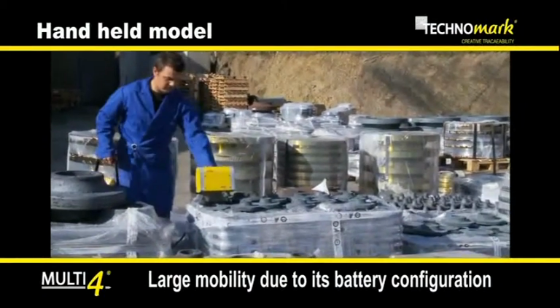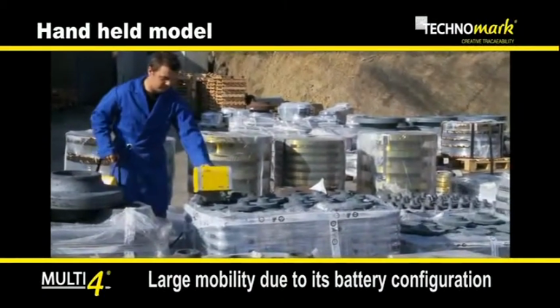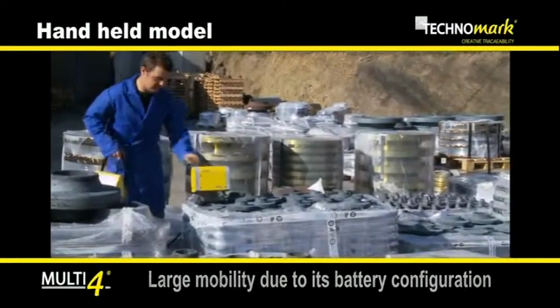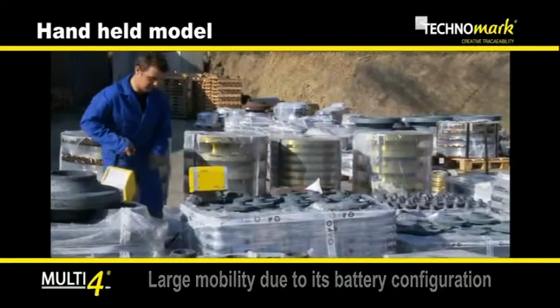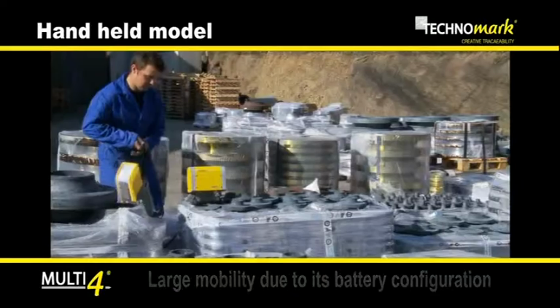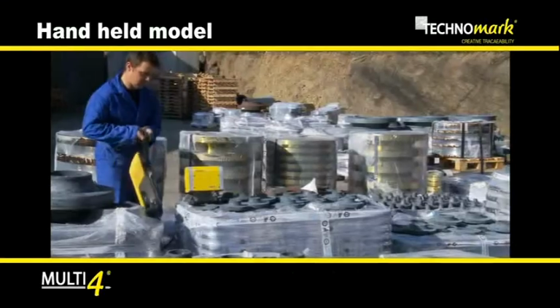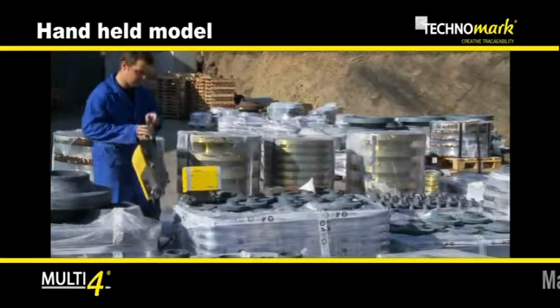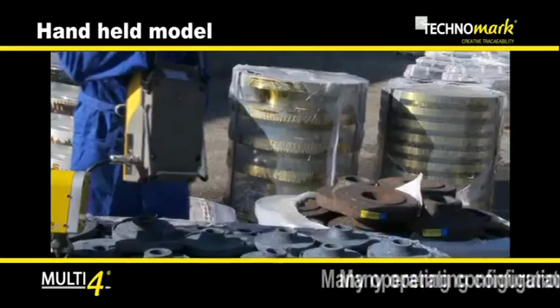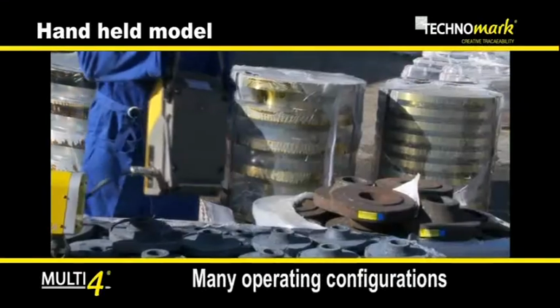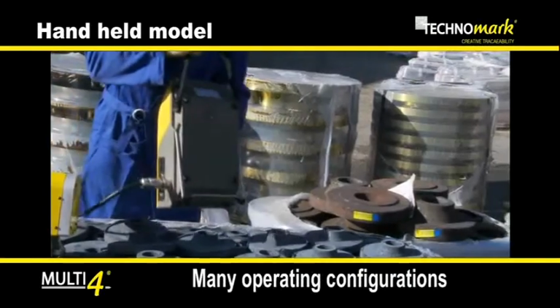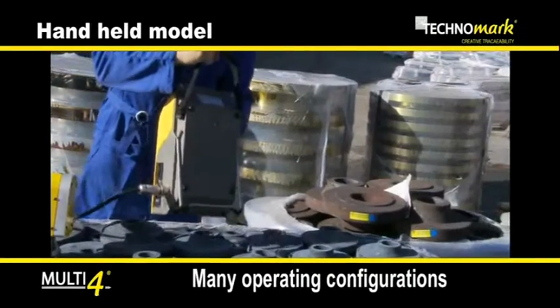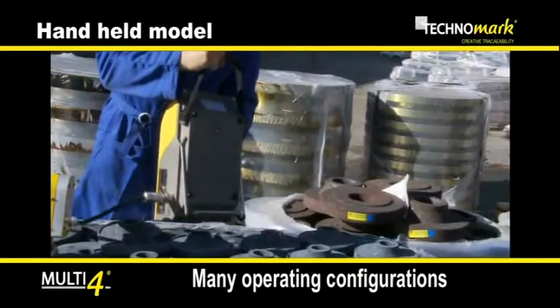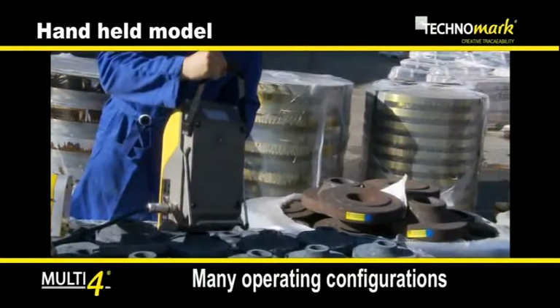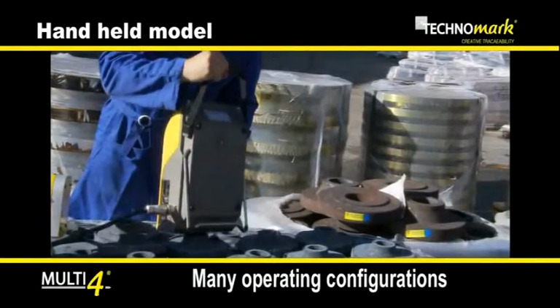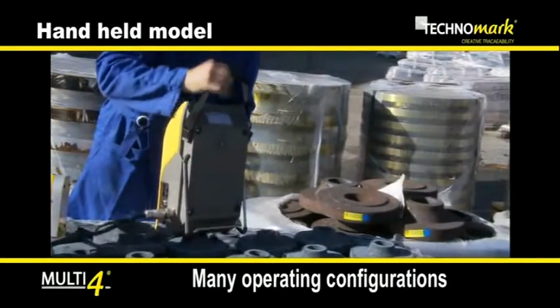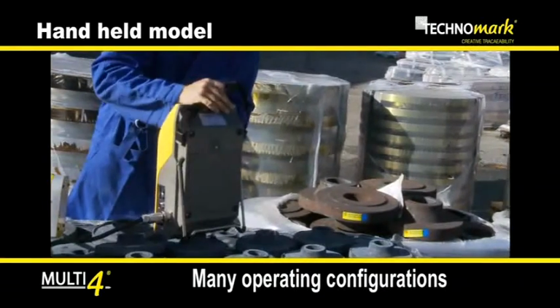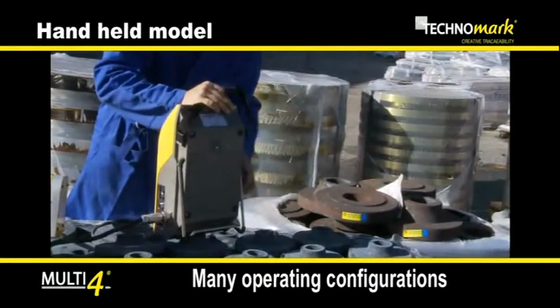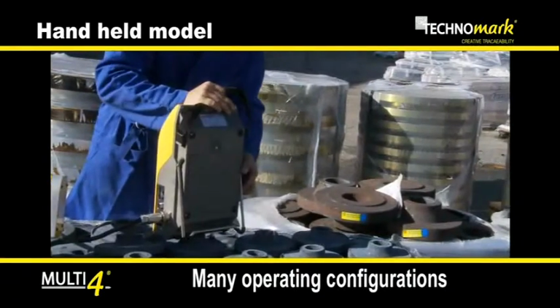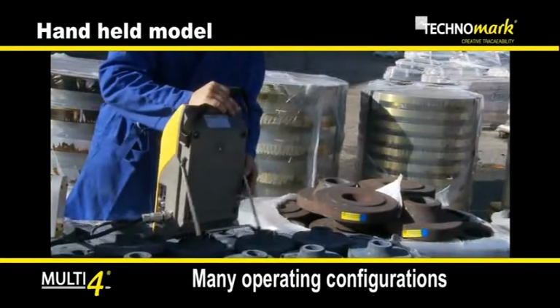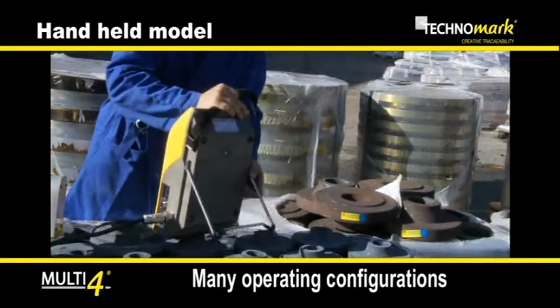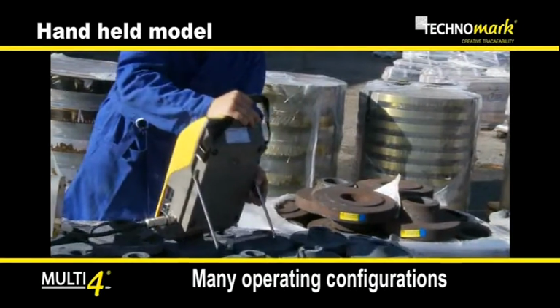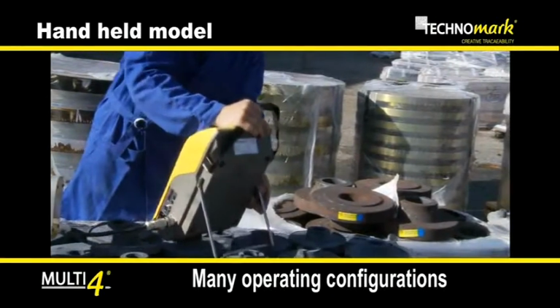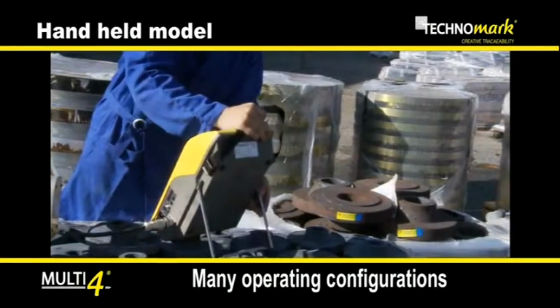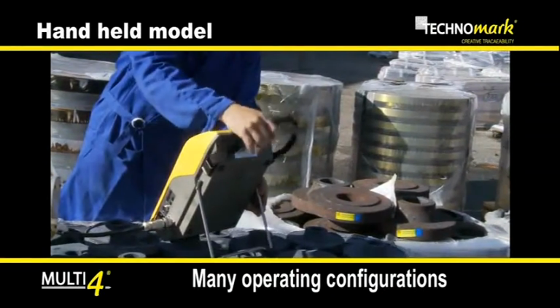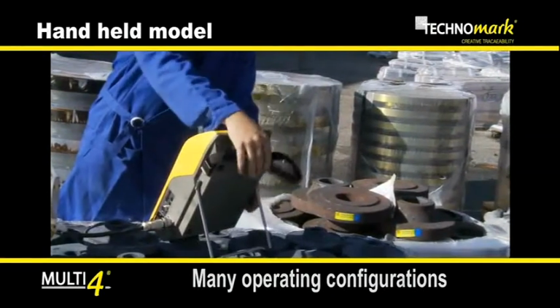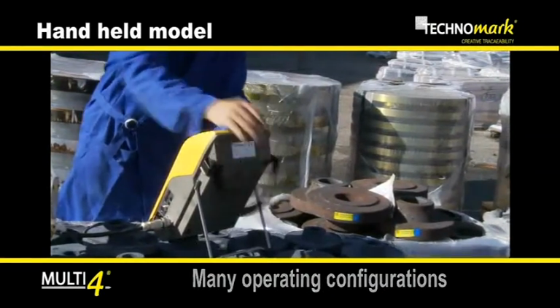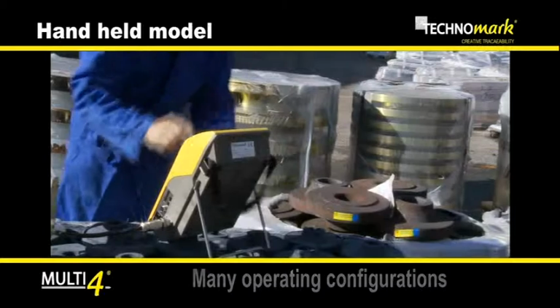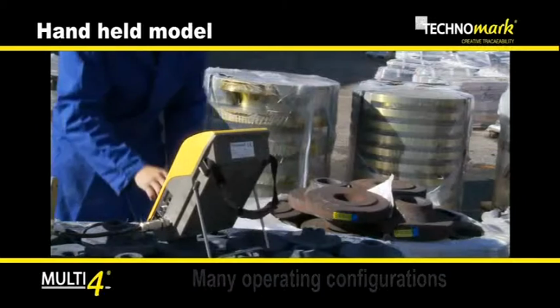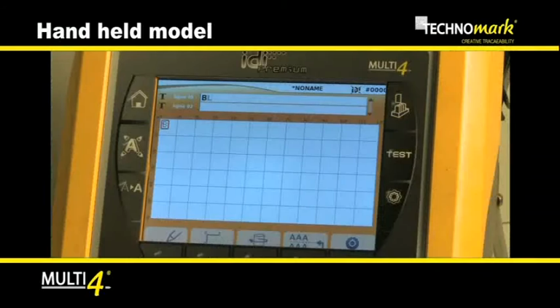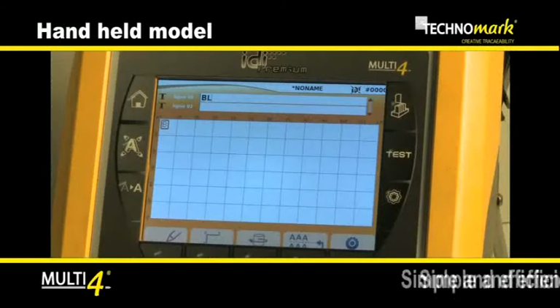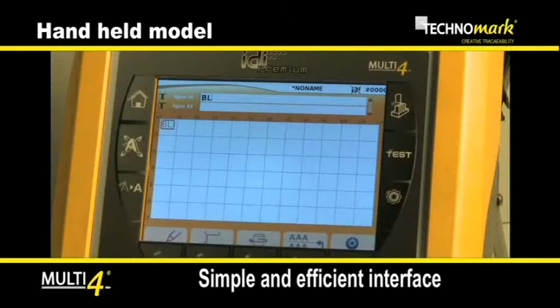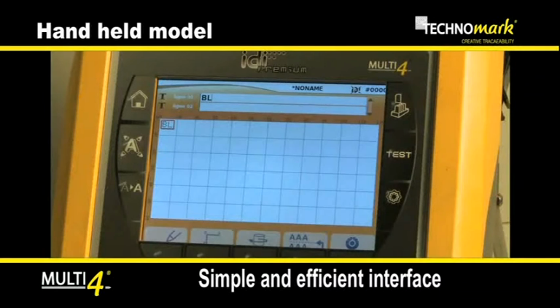The controller mobility and the use of a standing support allows the Multi4 to be fully operational whatever the working configuration.